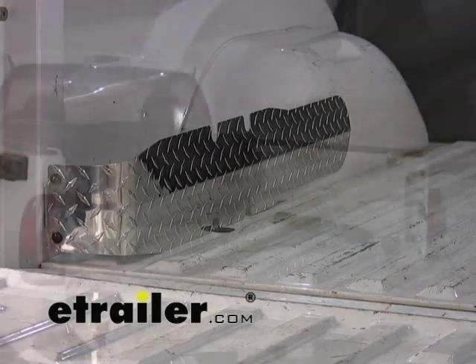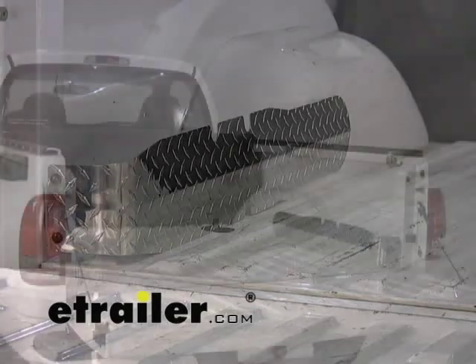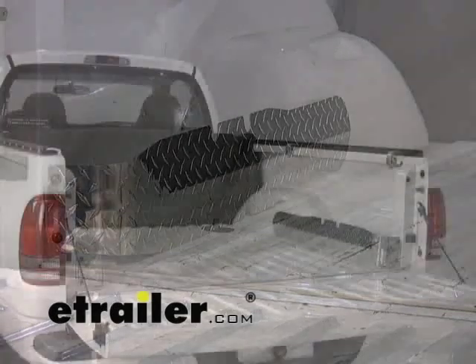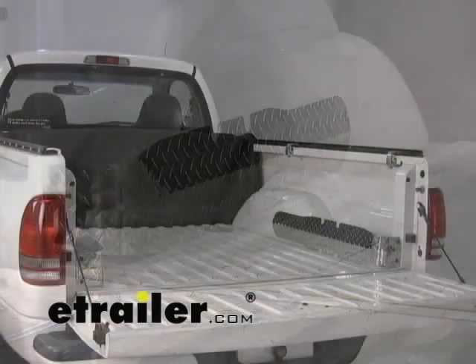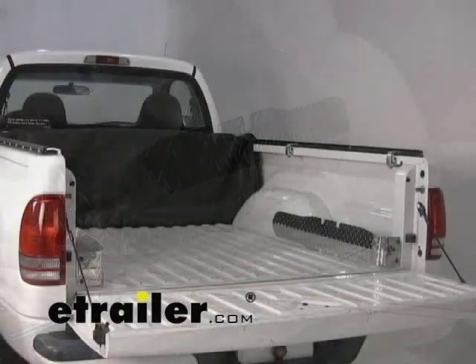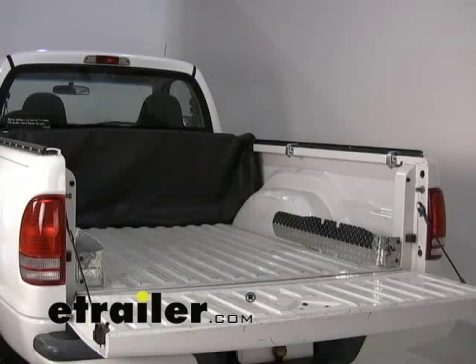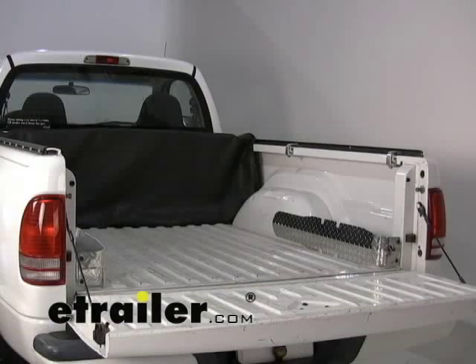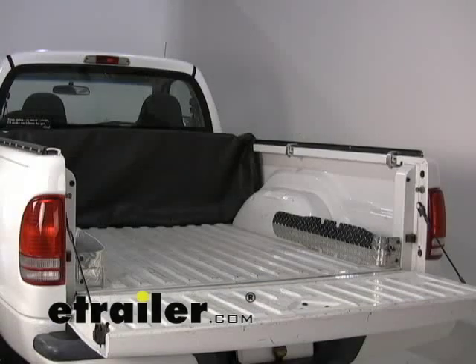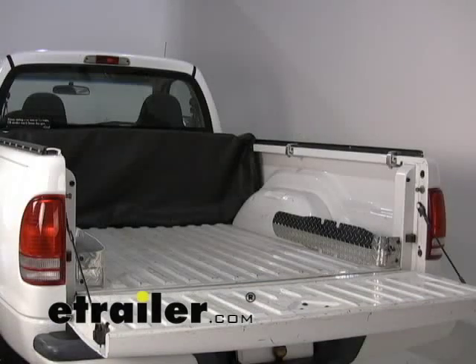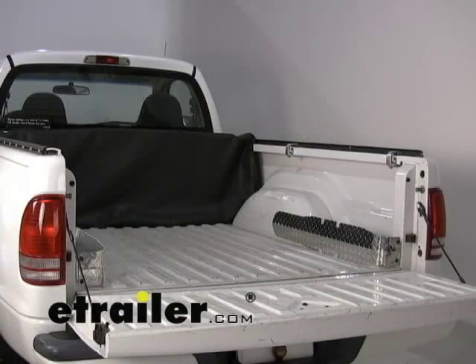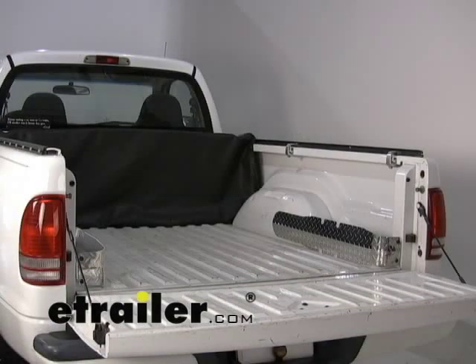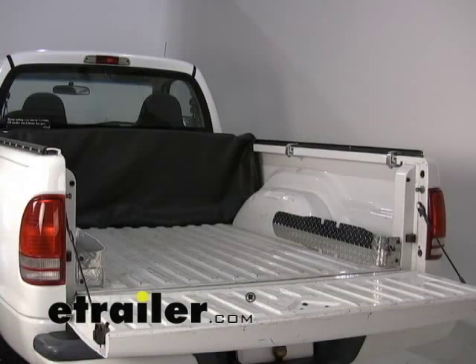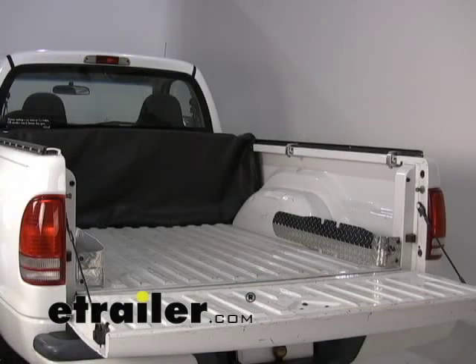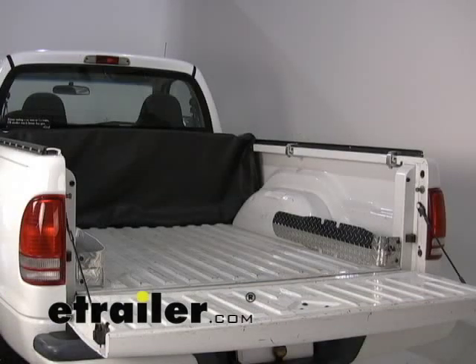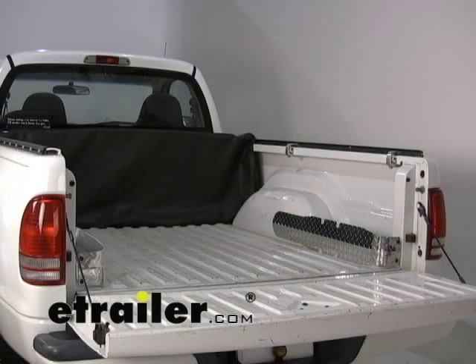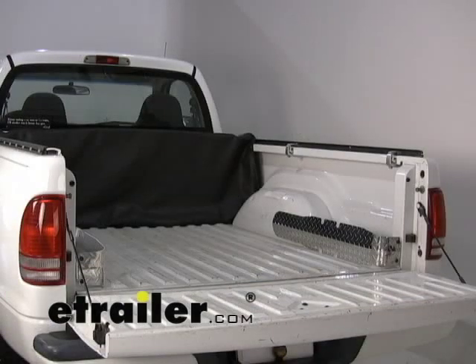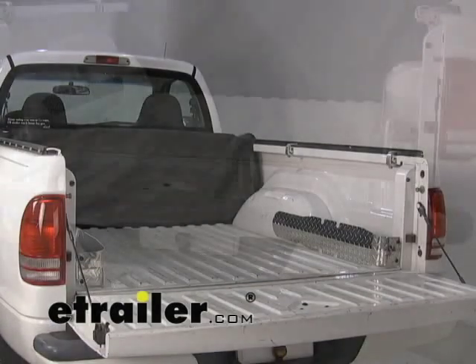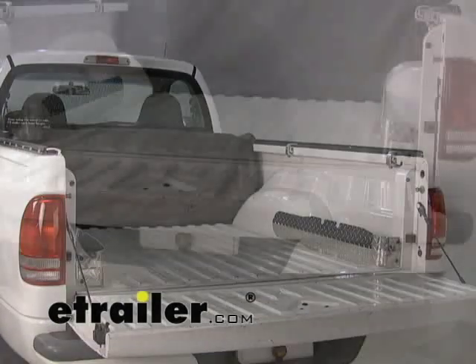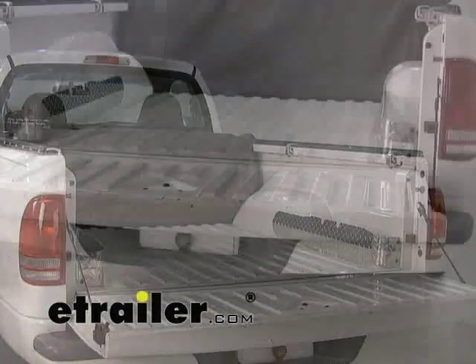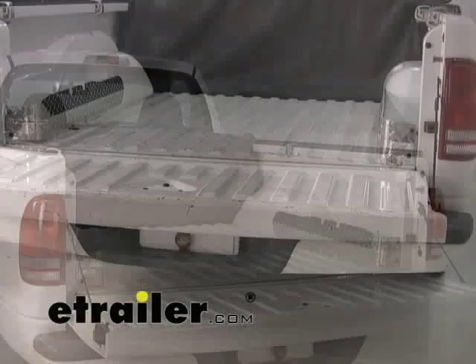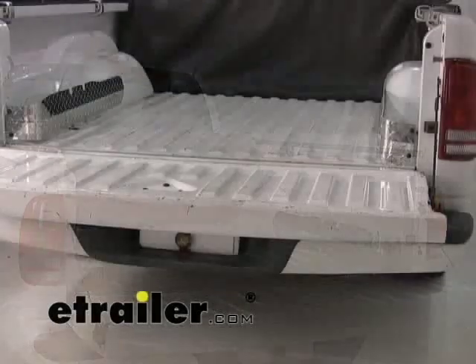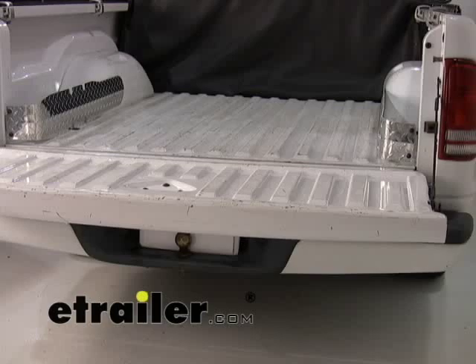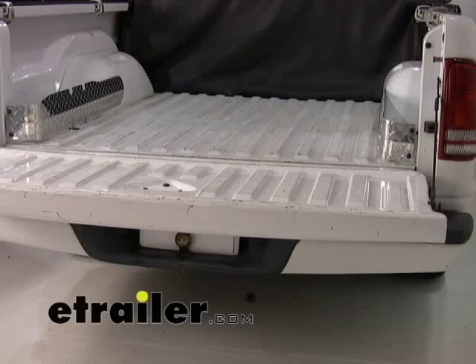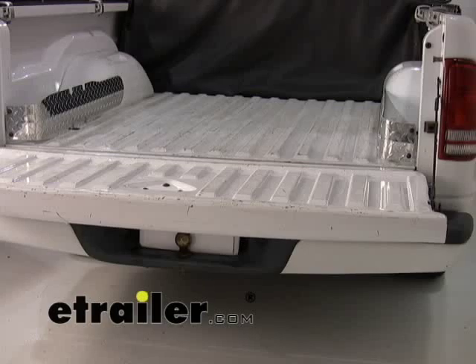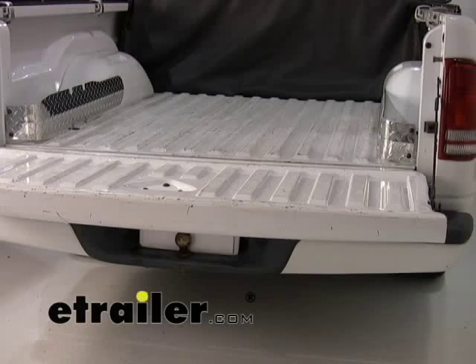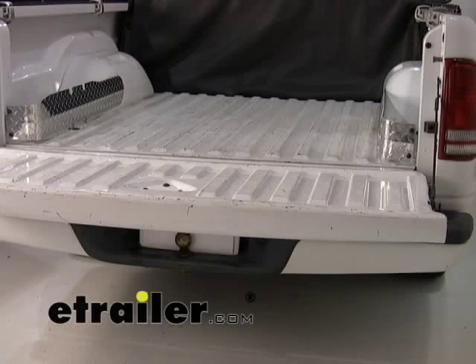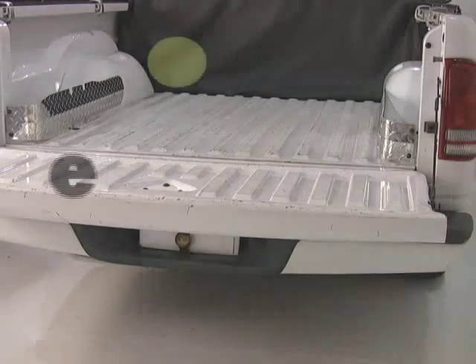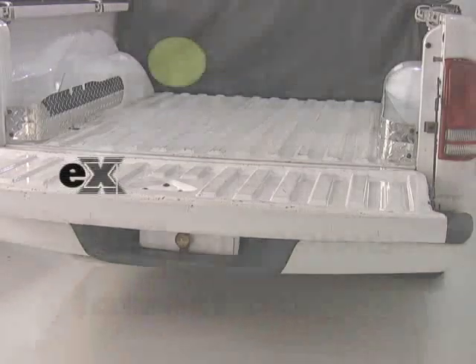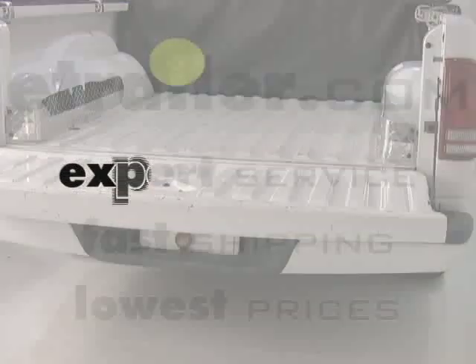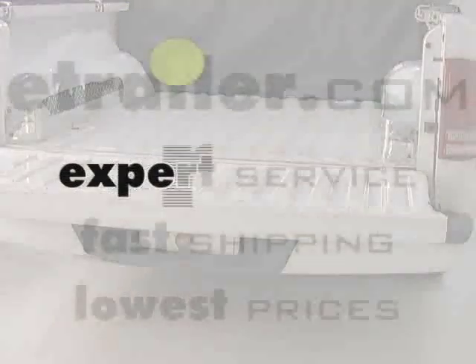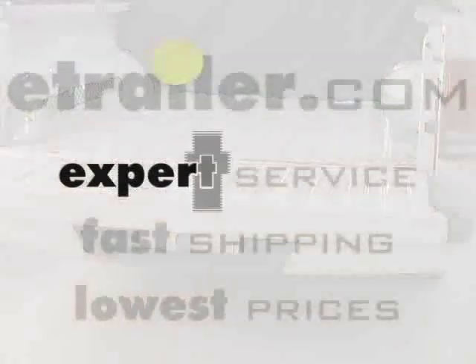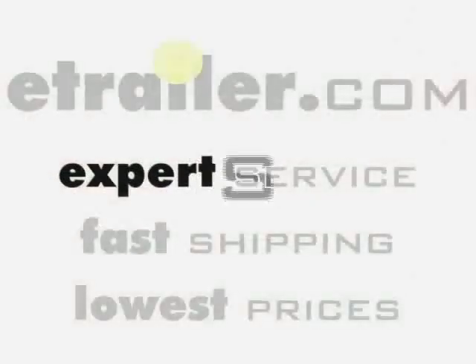And there you have it for part number A60085 from Agri-Cover, the DAXA Storage Pocket.